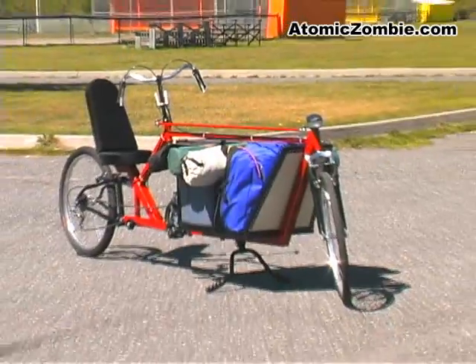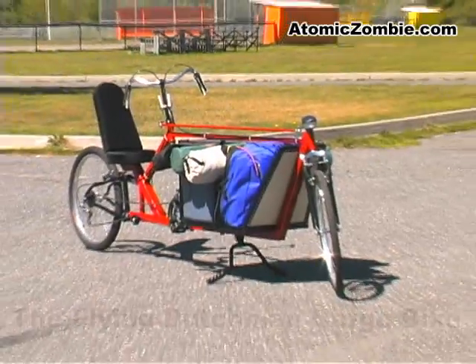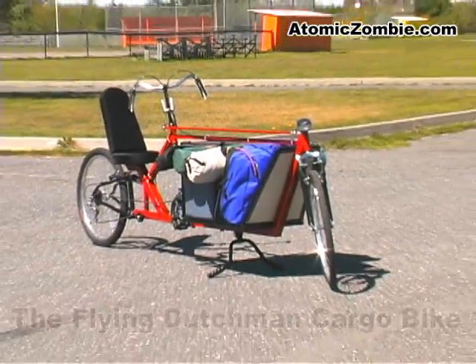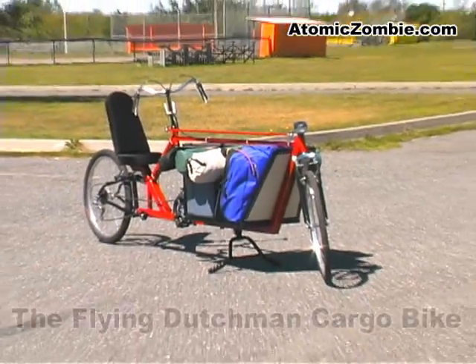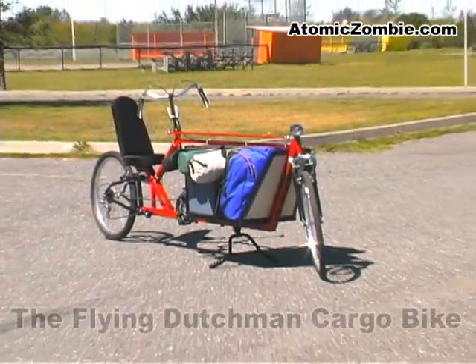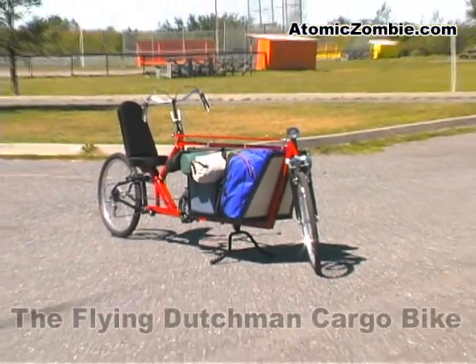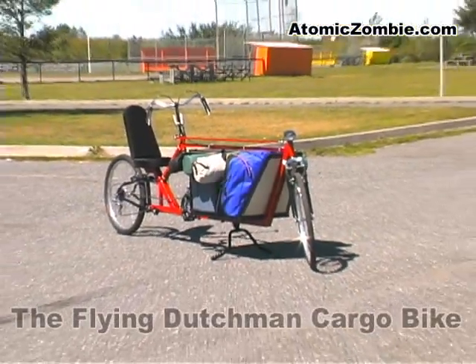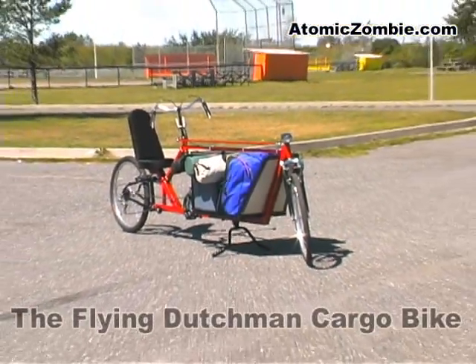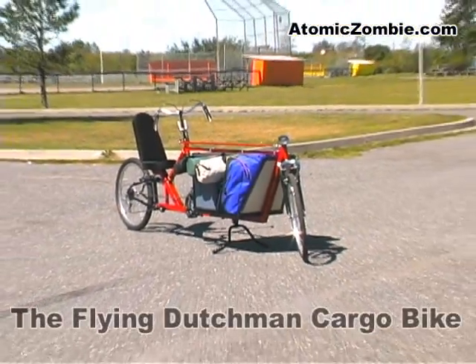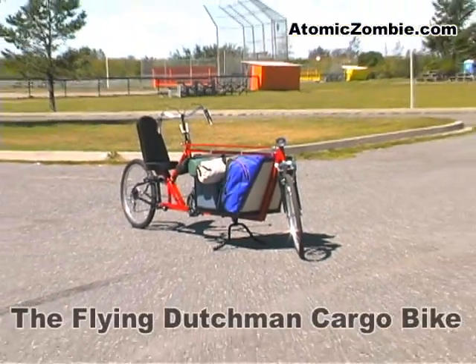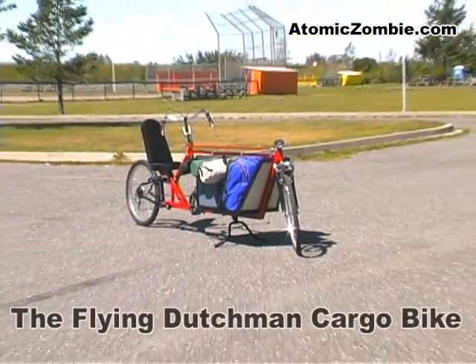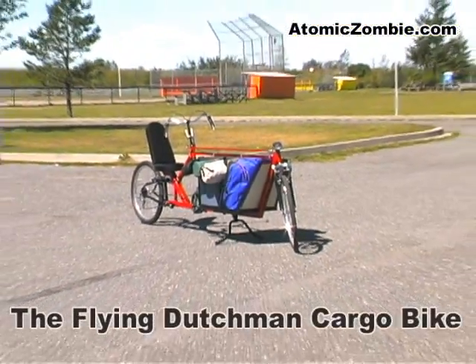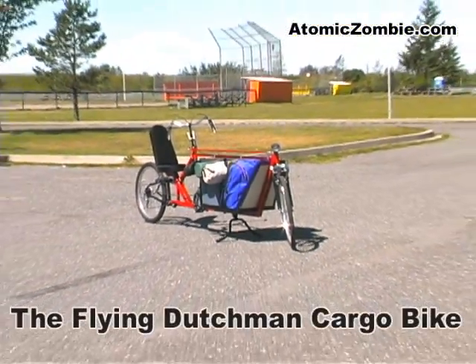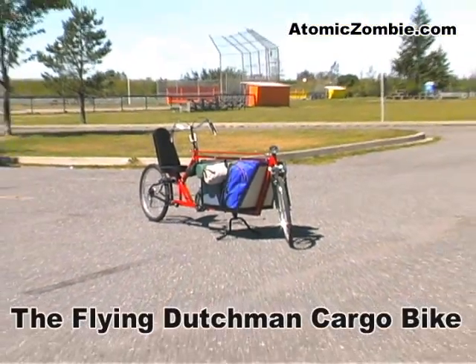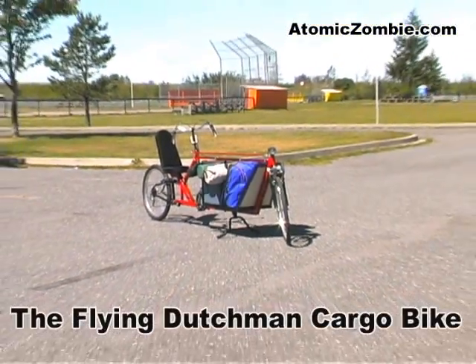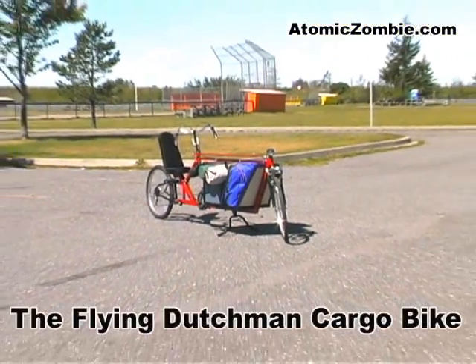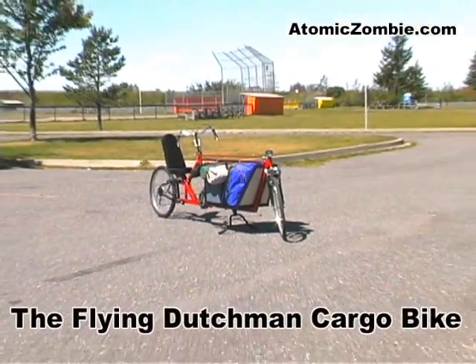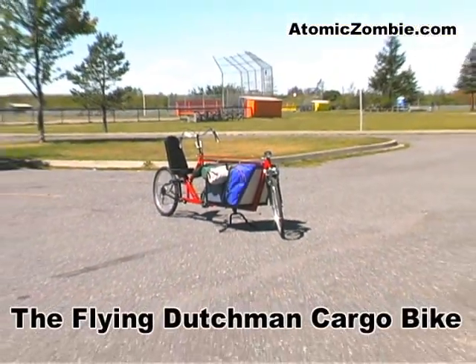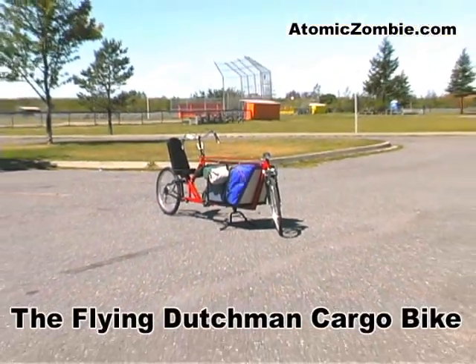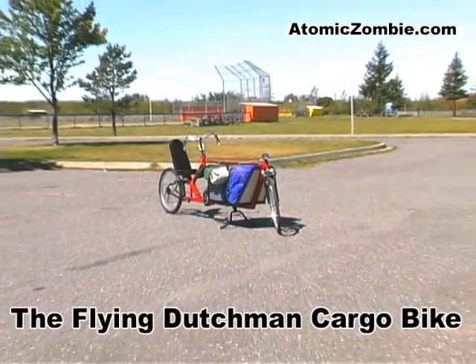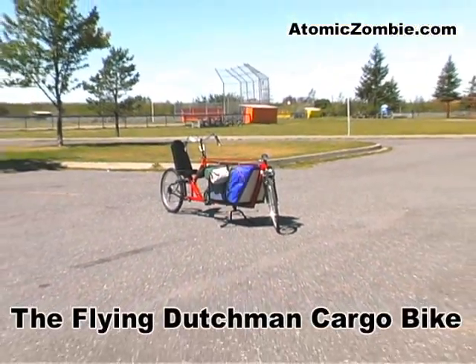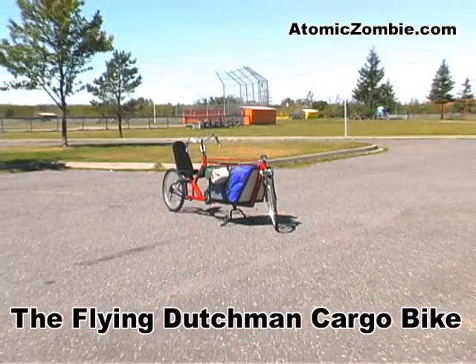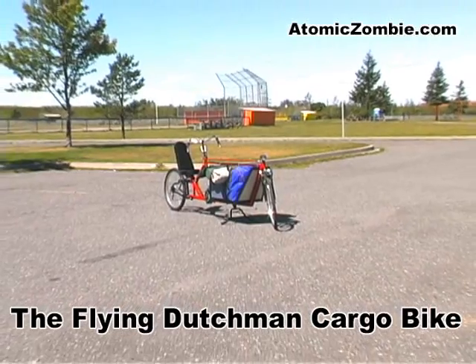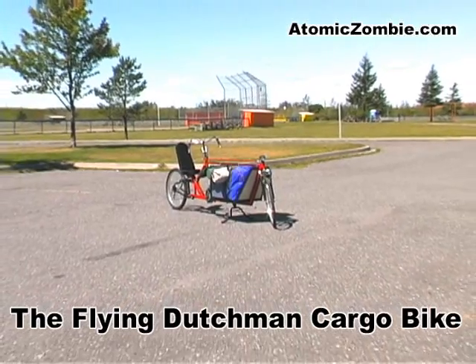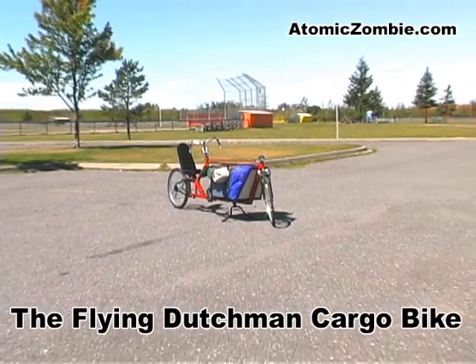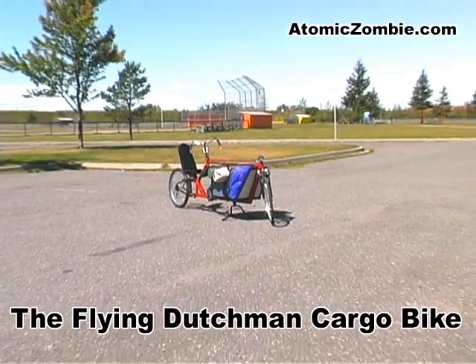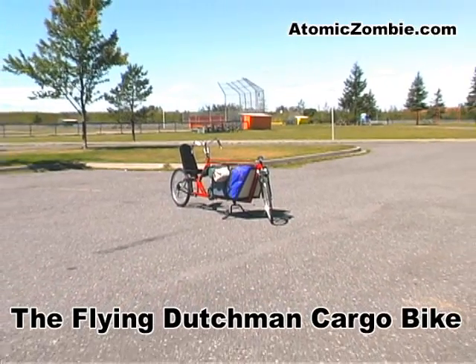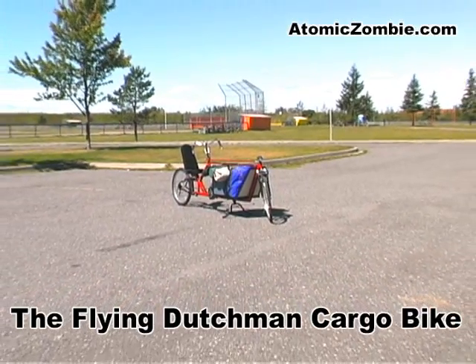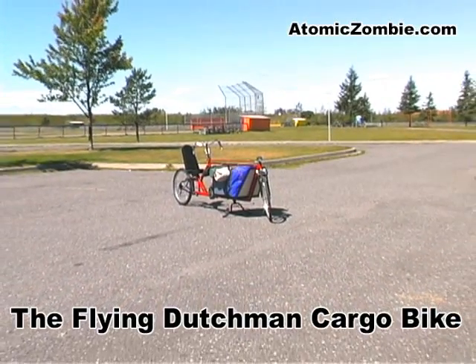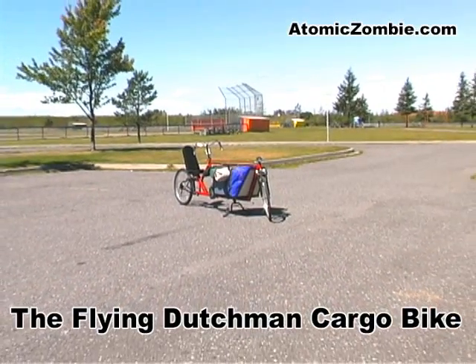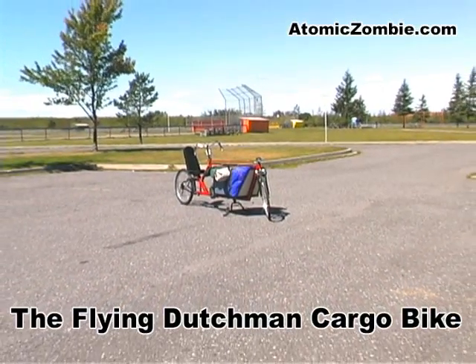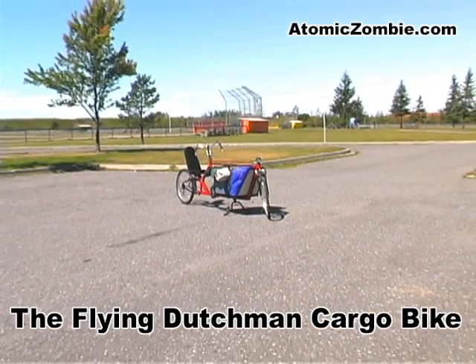Now you can leave that gas guzzler at home. Come visit us at atomiczombie.com.